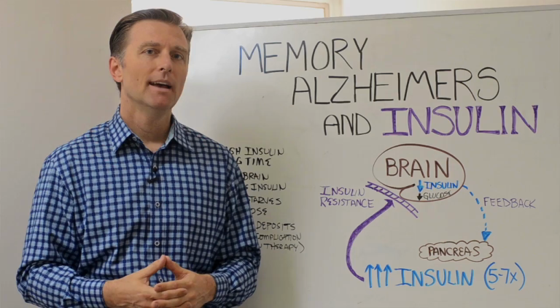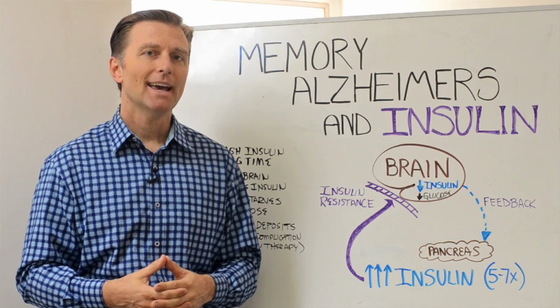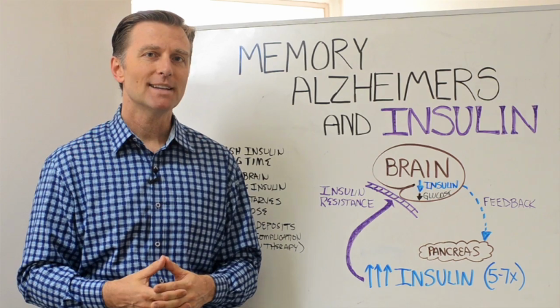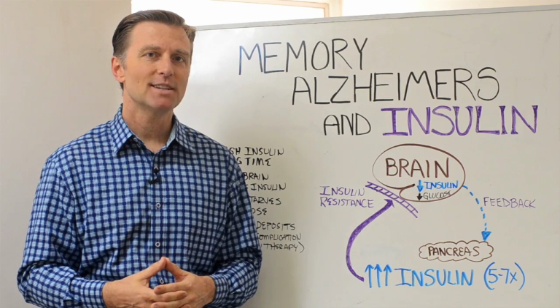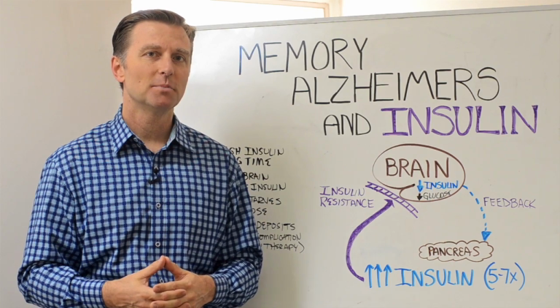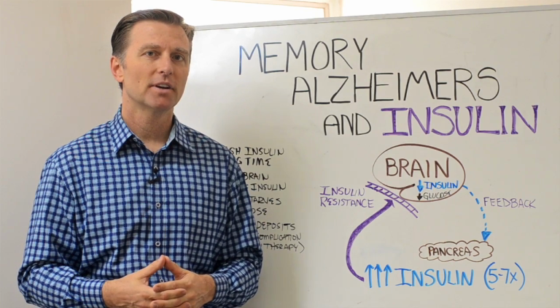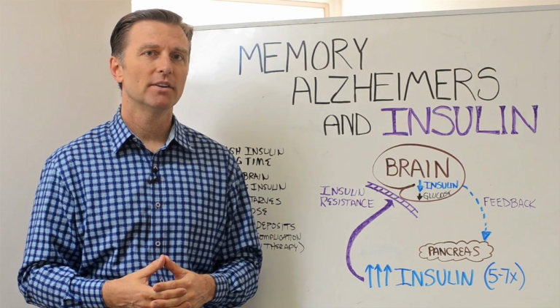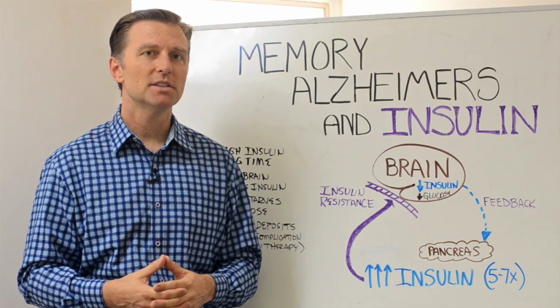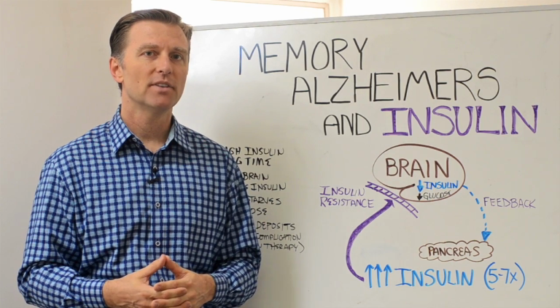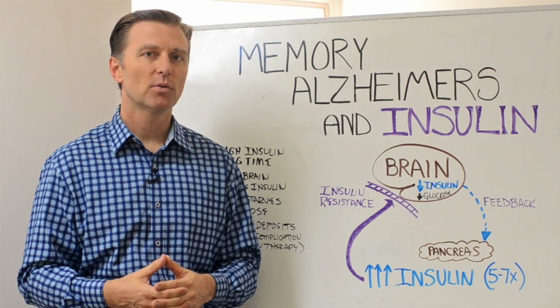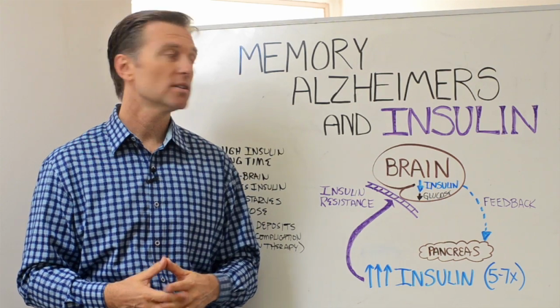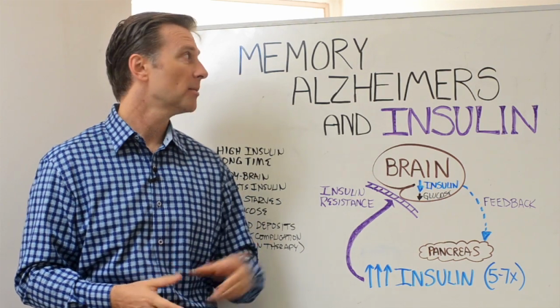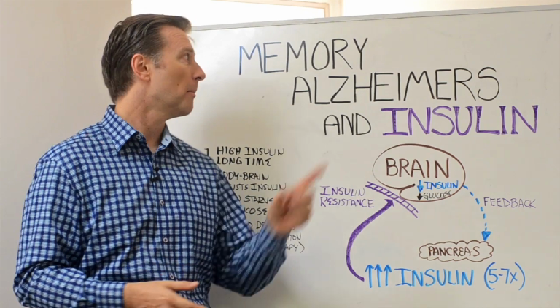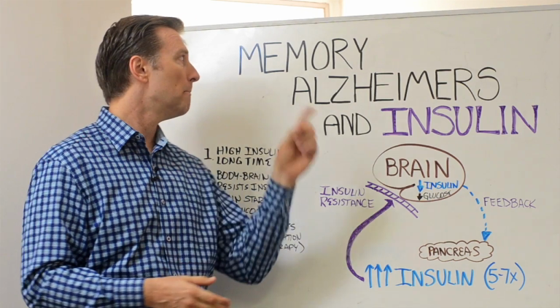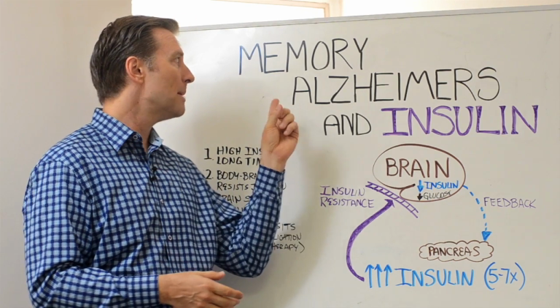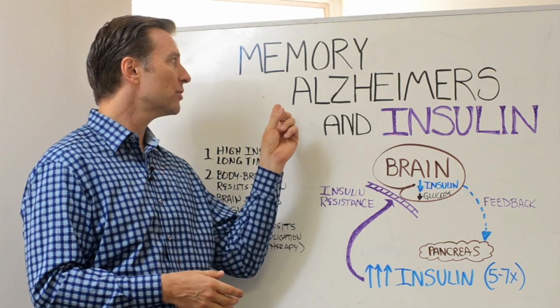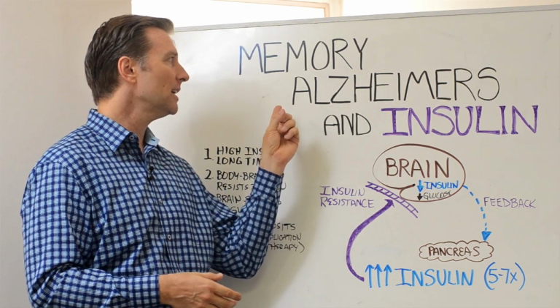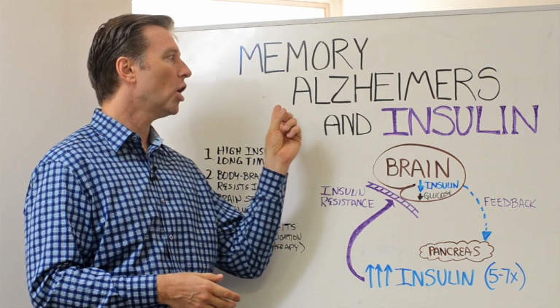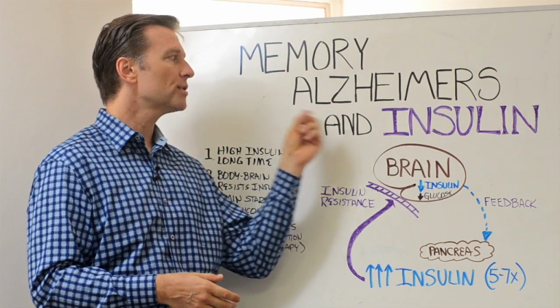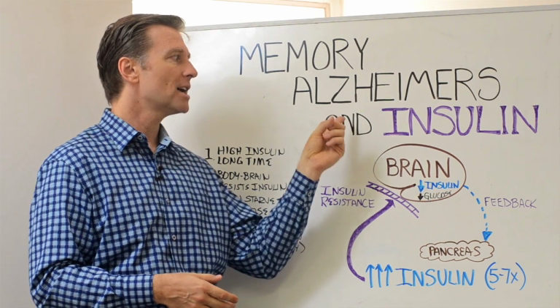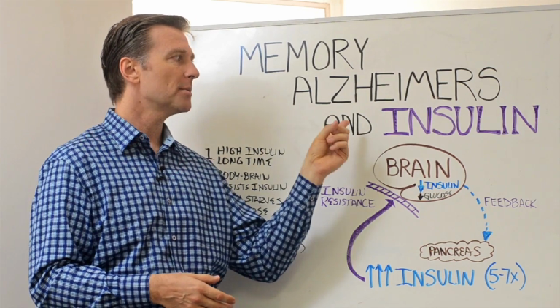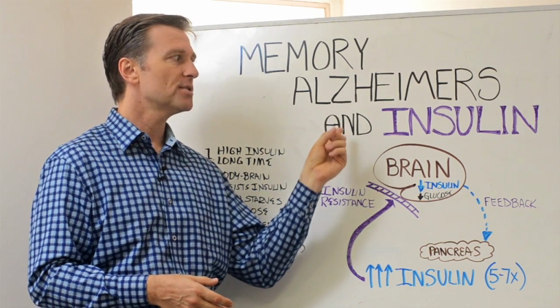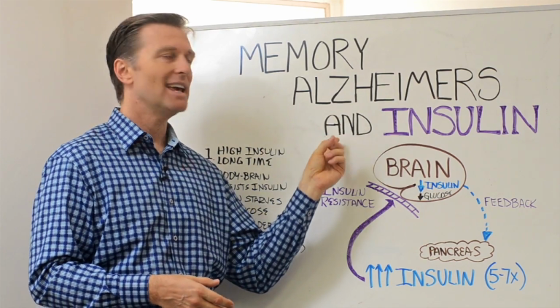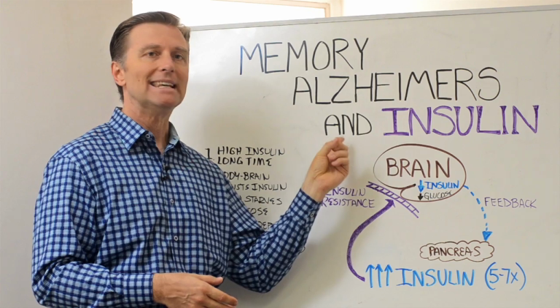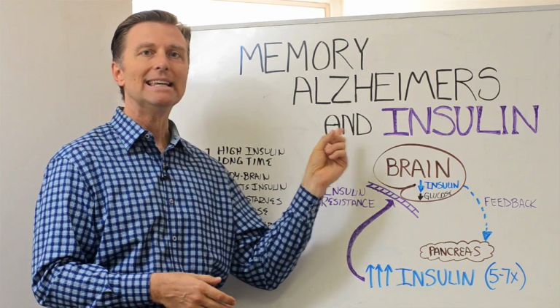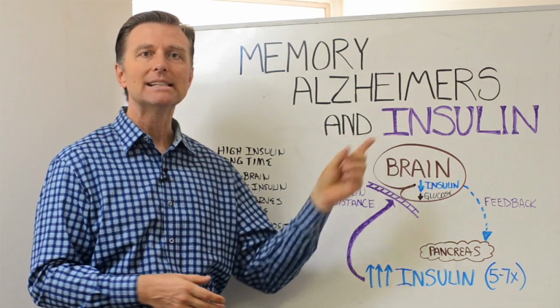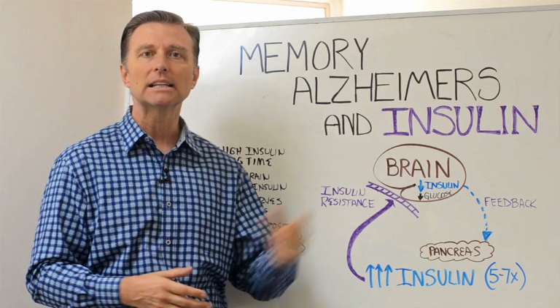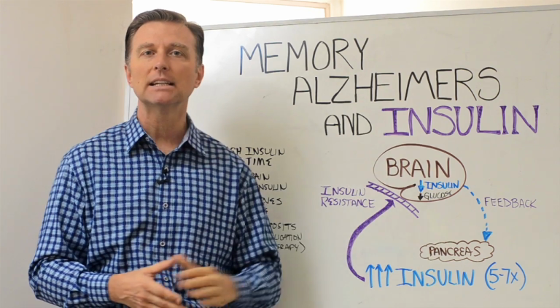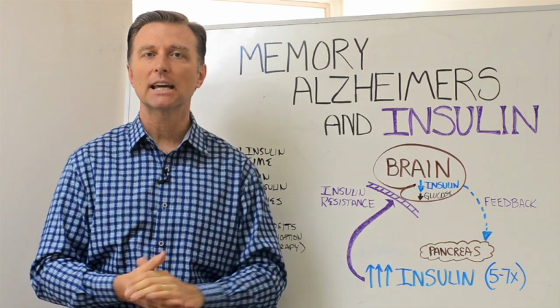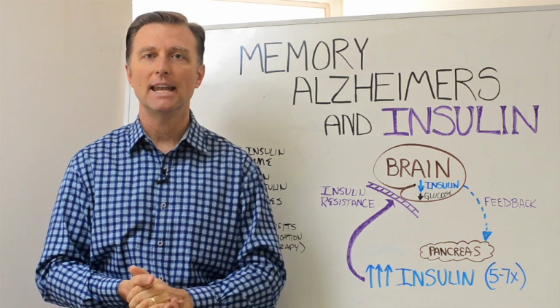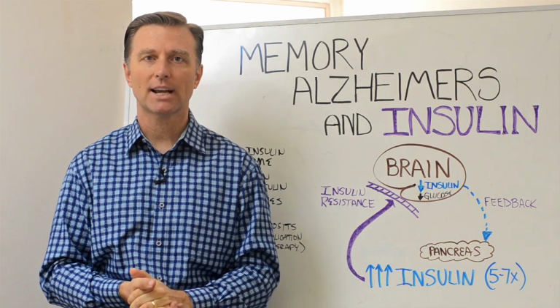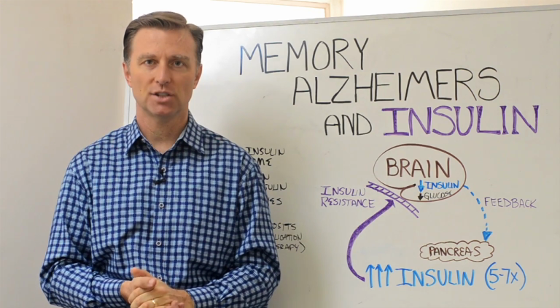Hey guys, it's Dr. Berg here. In this video, we're going to talk about memory, Alzheimer's, and the insulin connection.